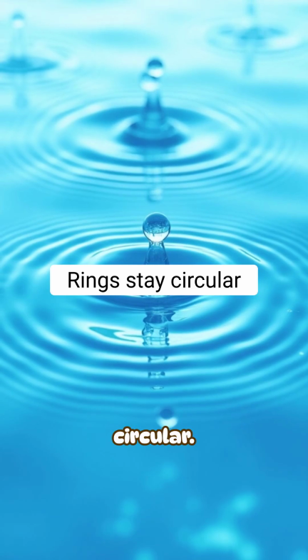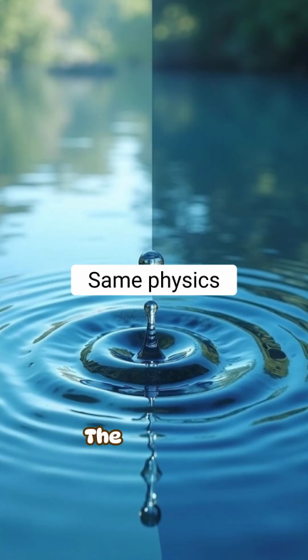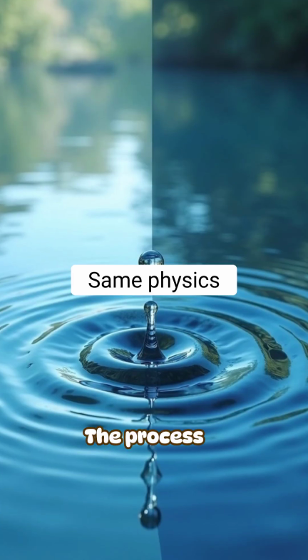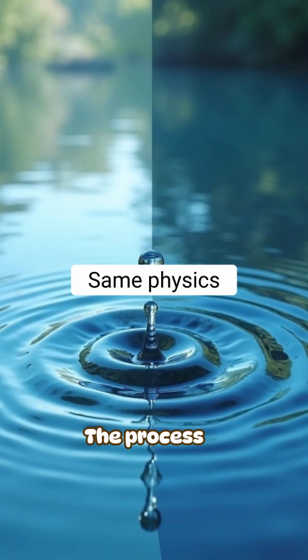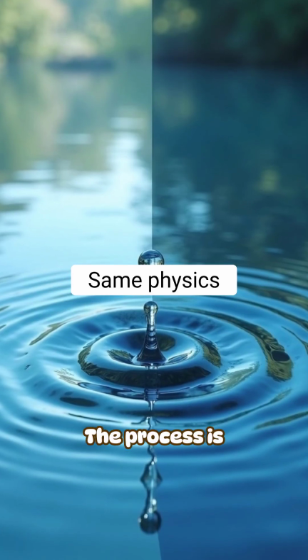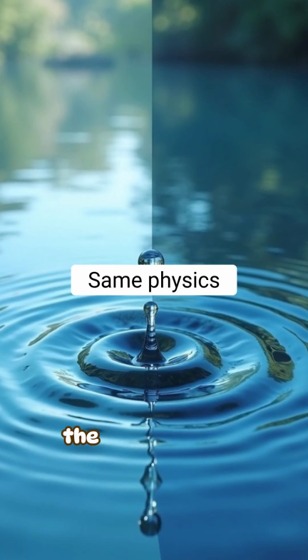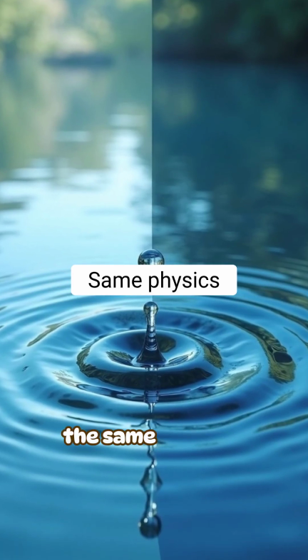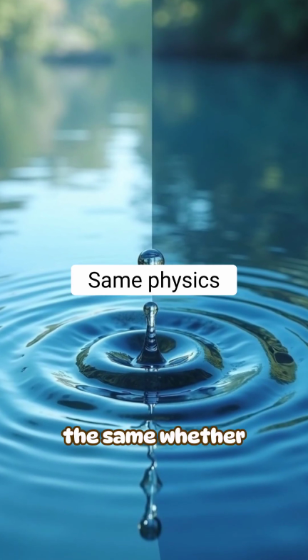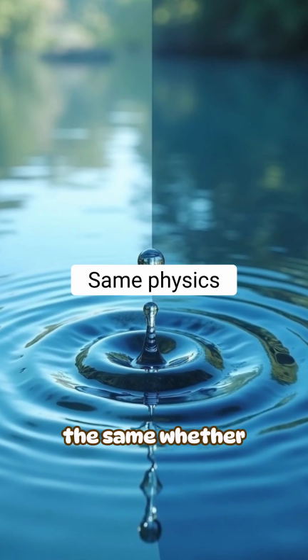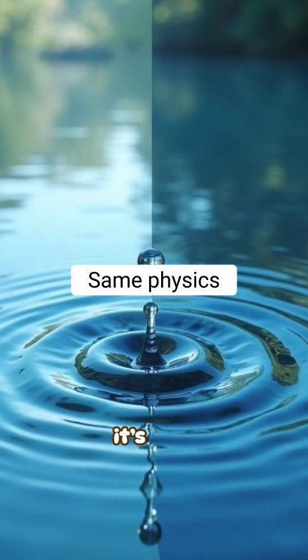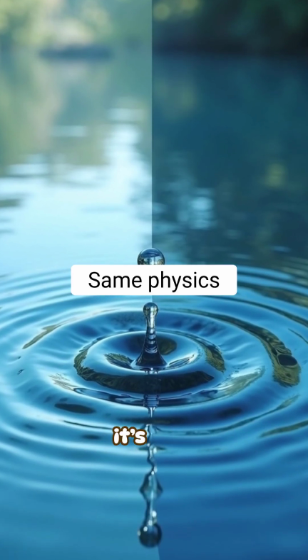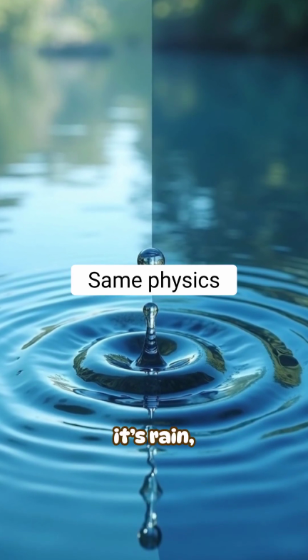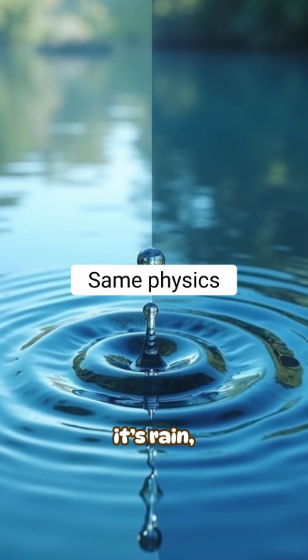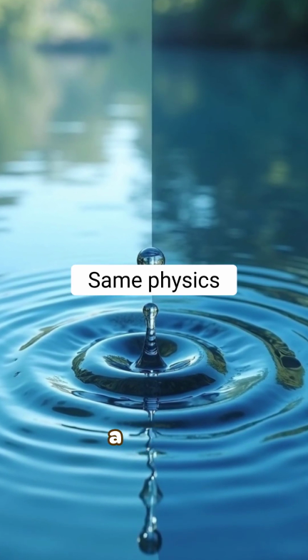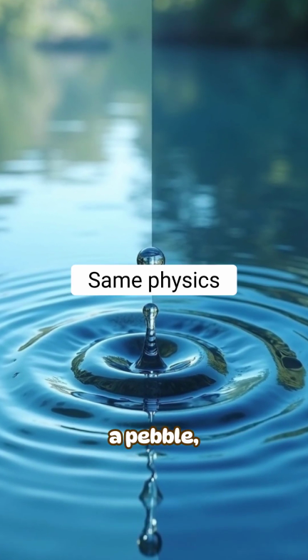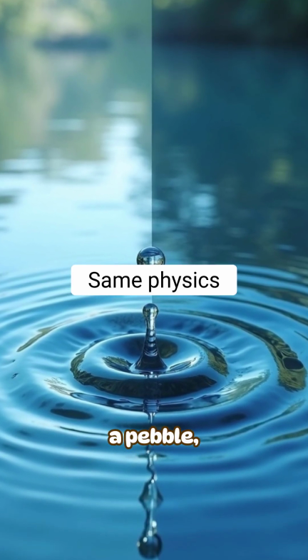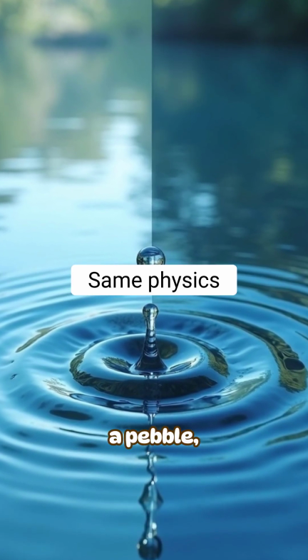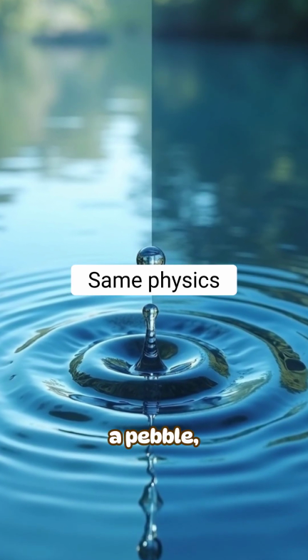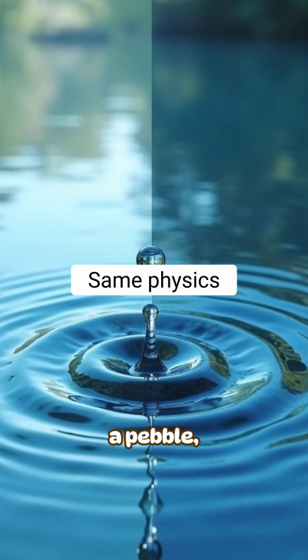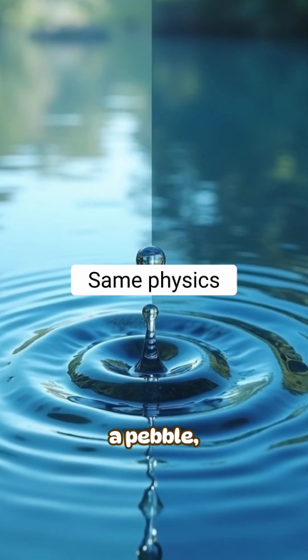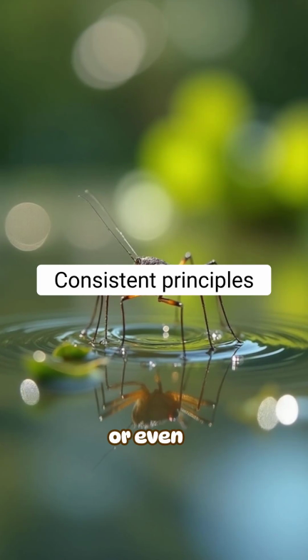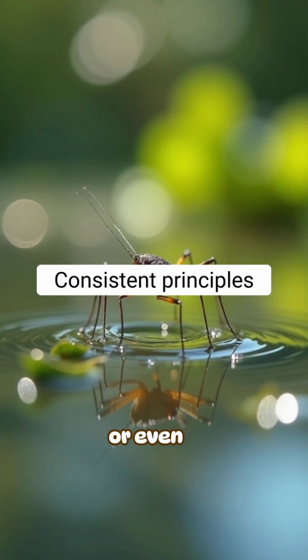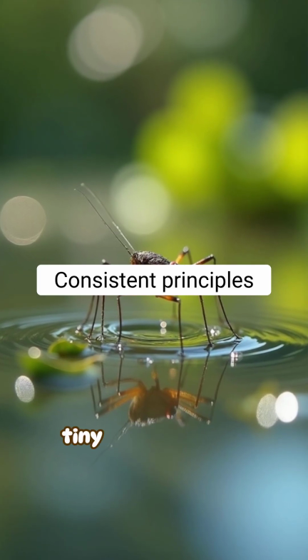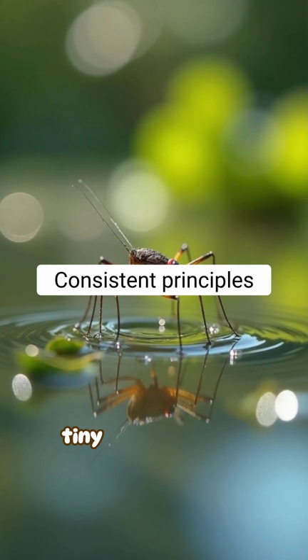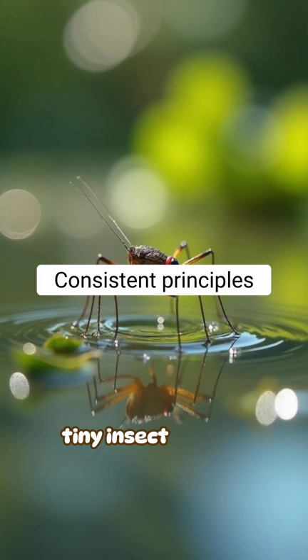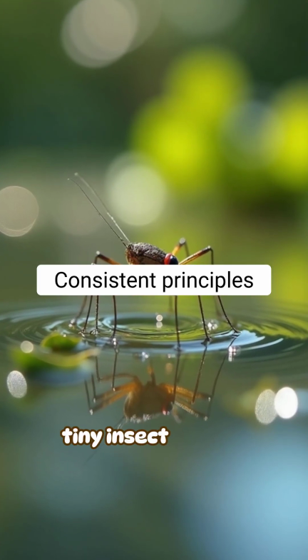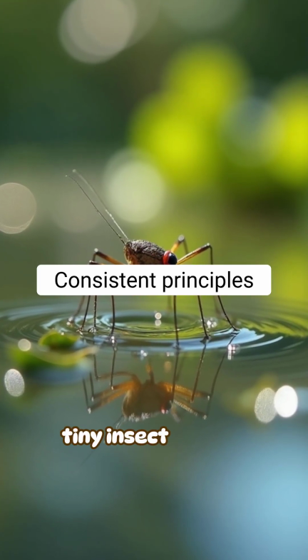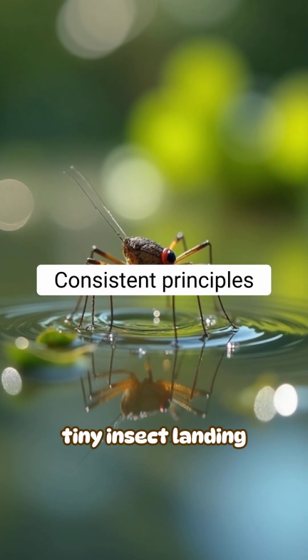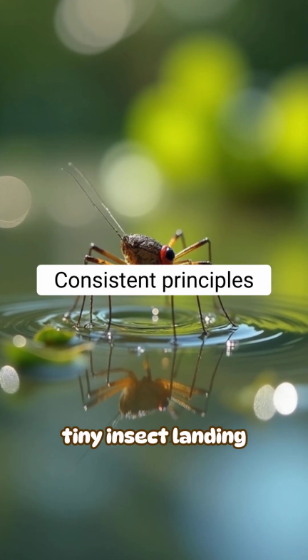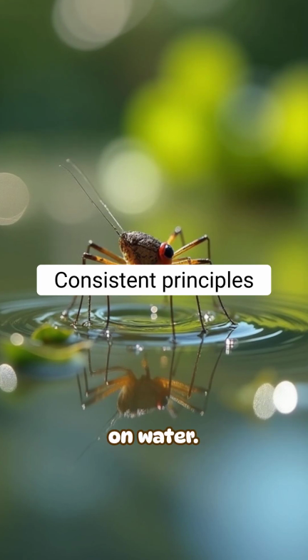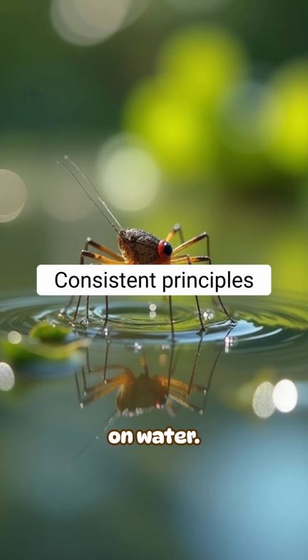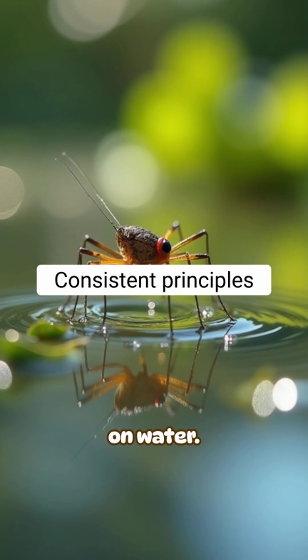The process is the same whether it's rain, a pebble, or even a tiny insect landing on water.